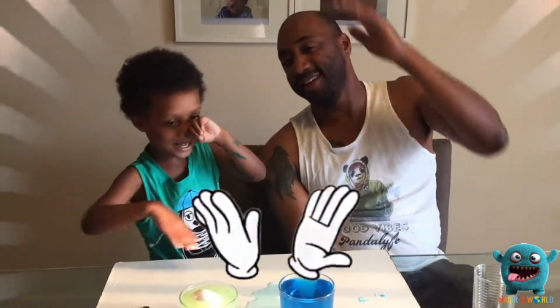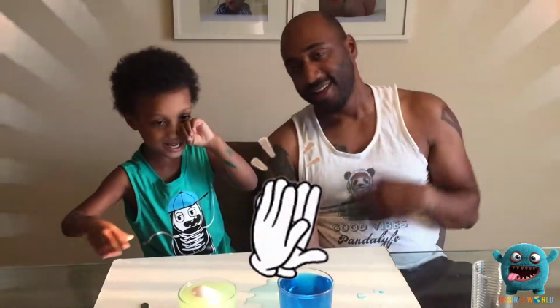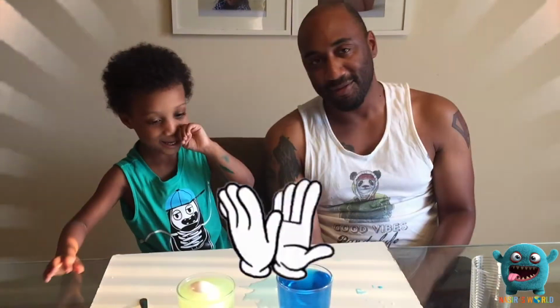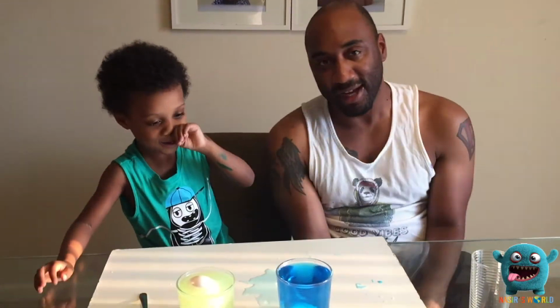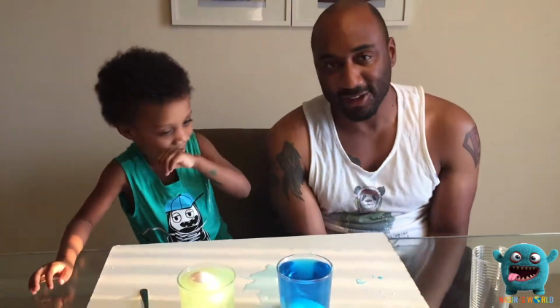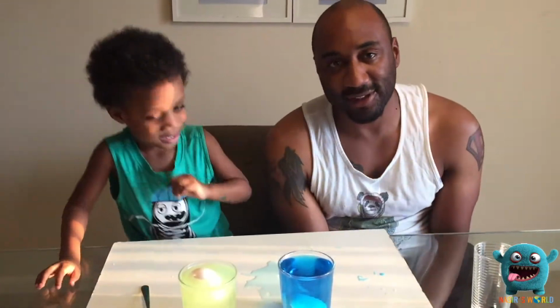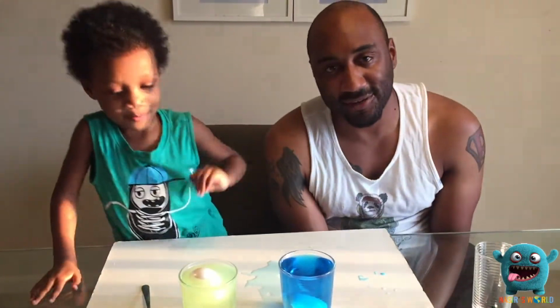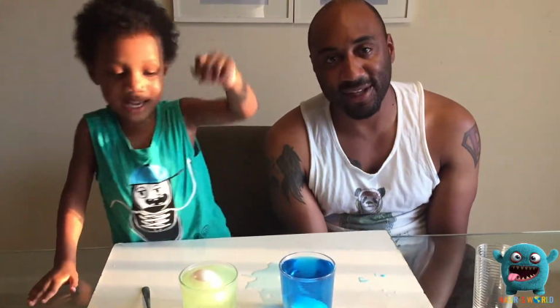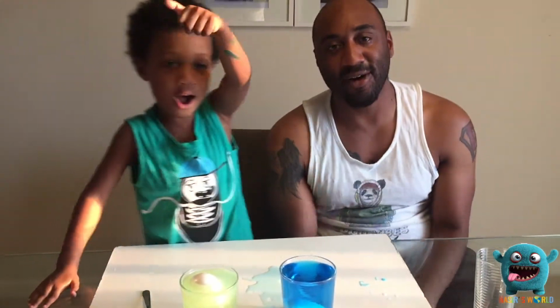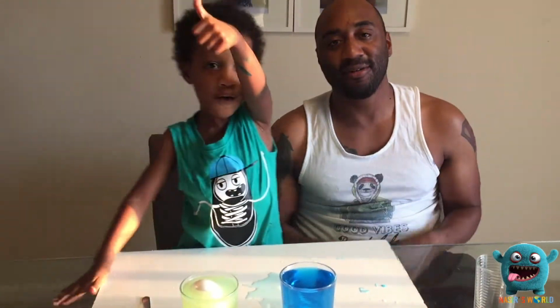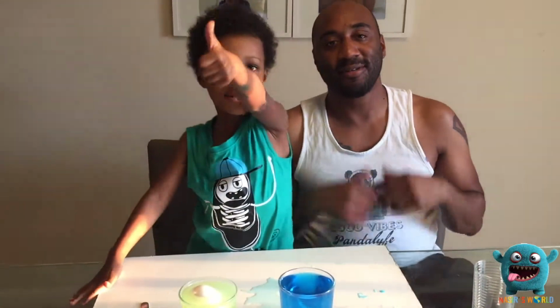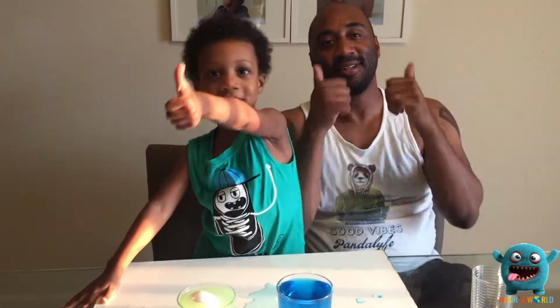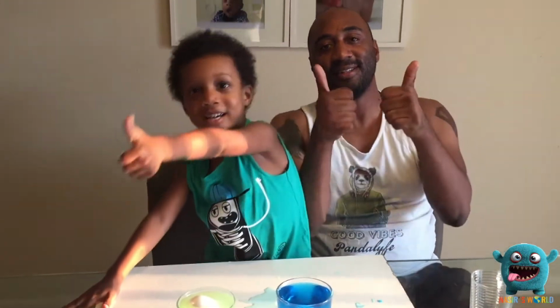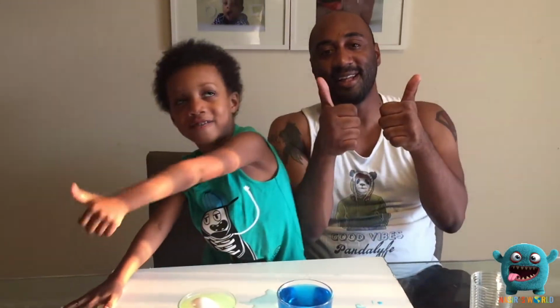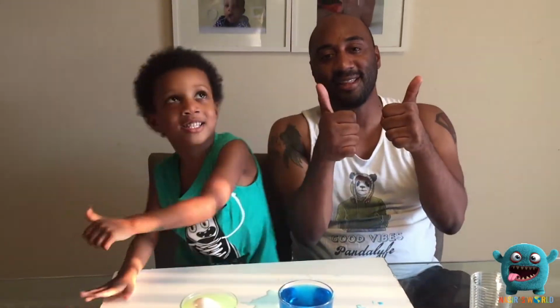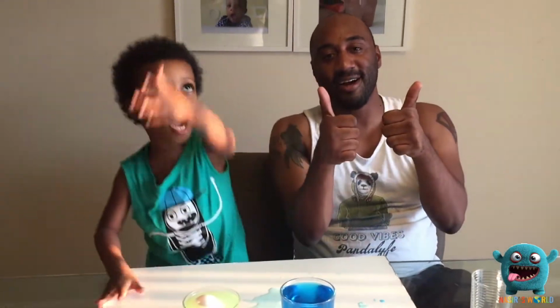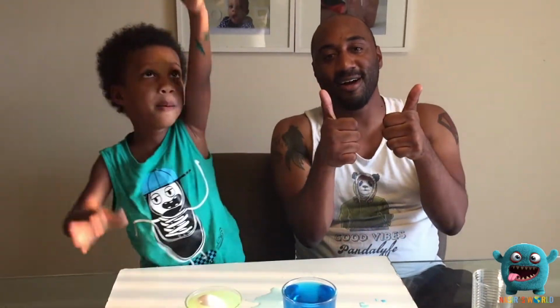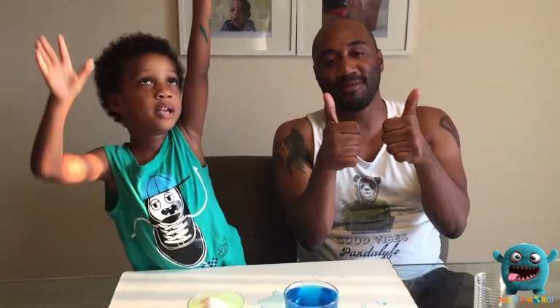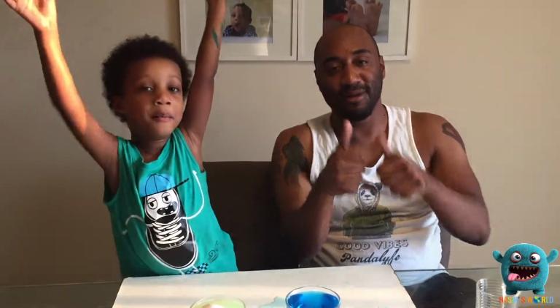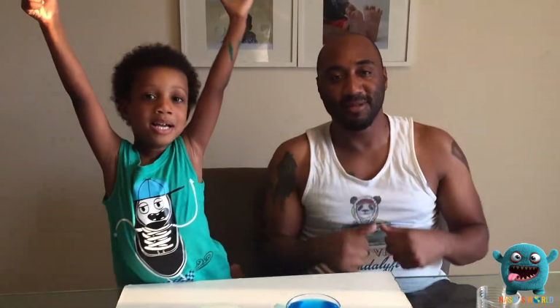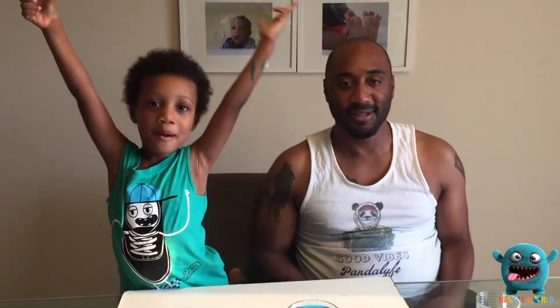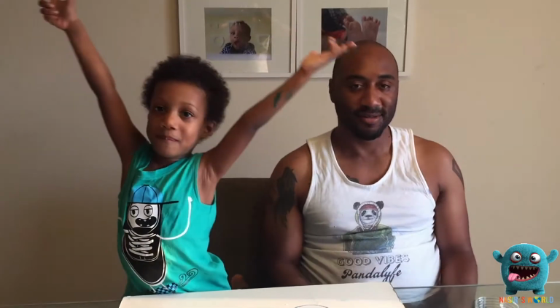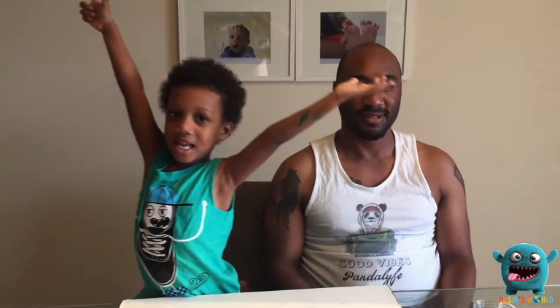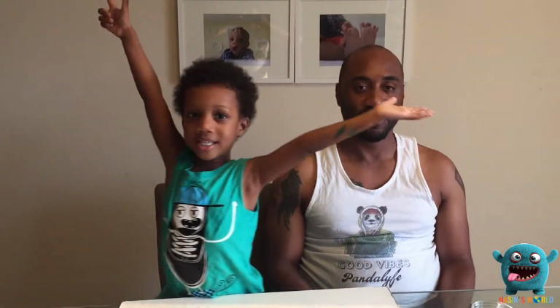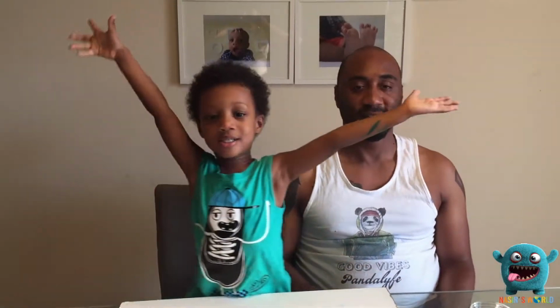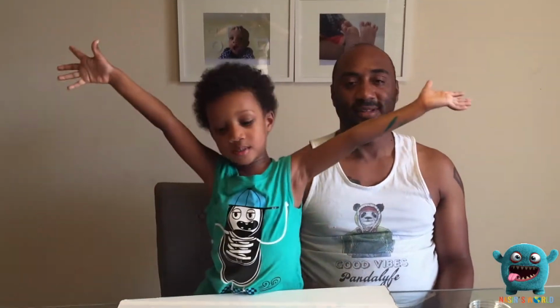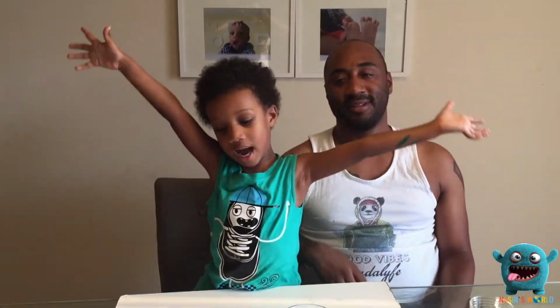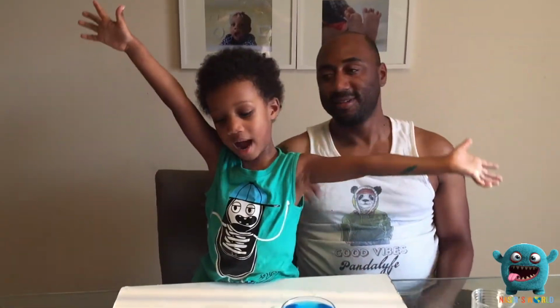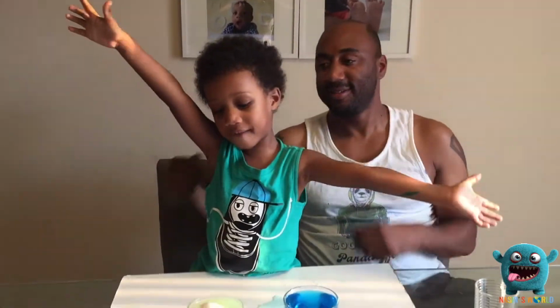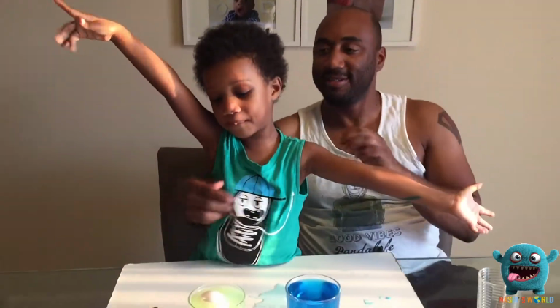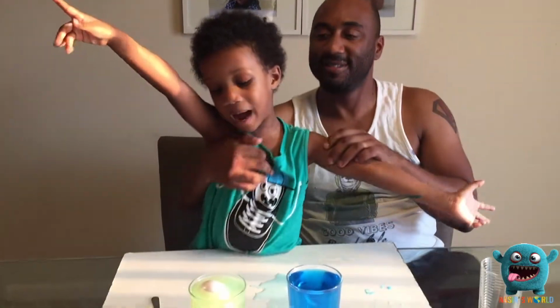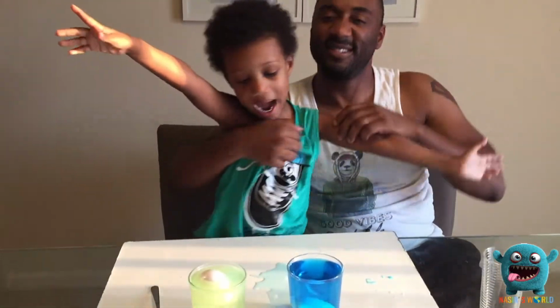If you guys enjoyed this video, please give us a thumbs up and please subscribe. Bye!